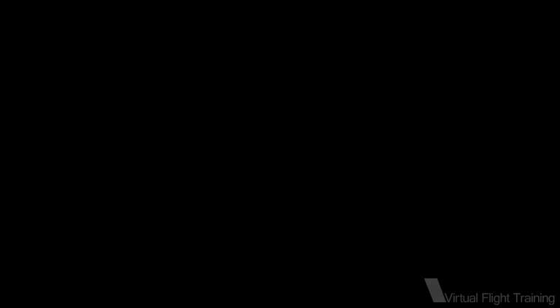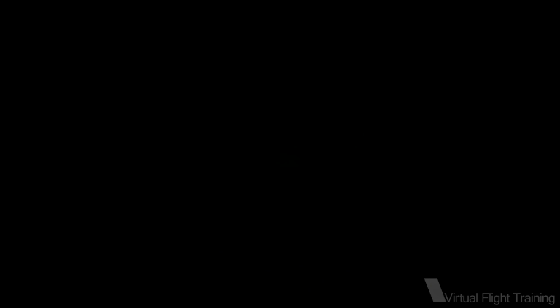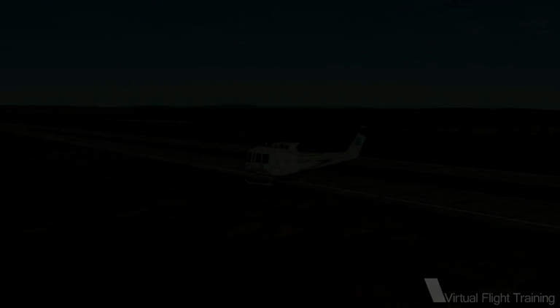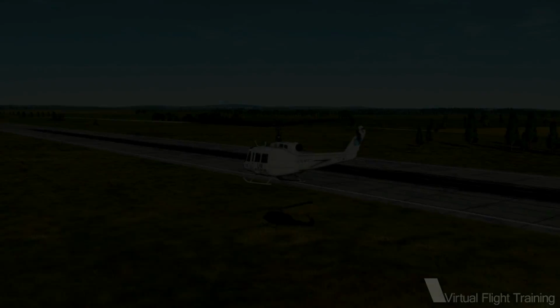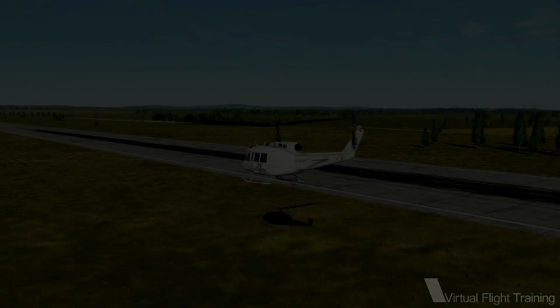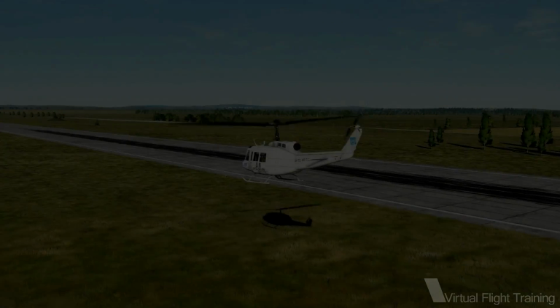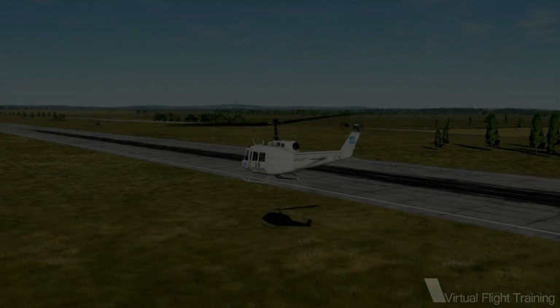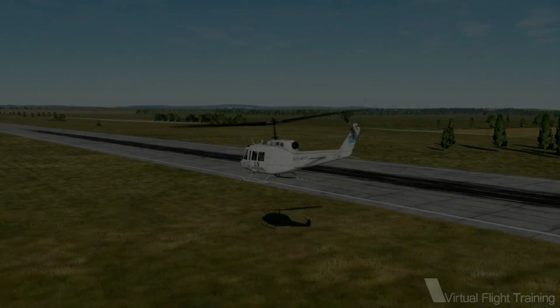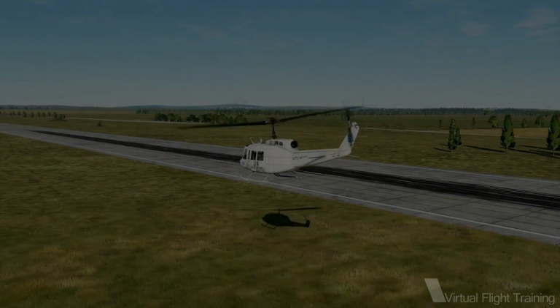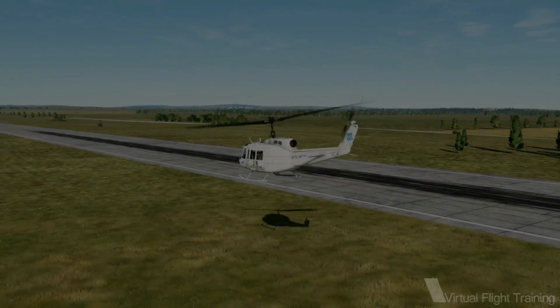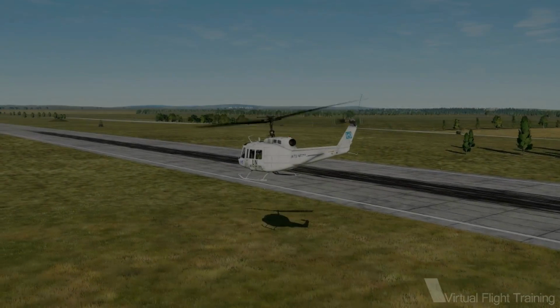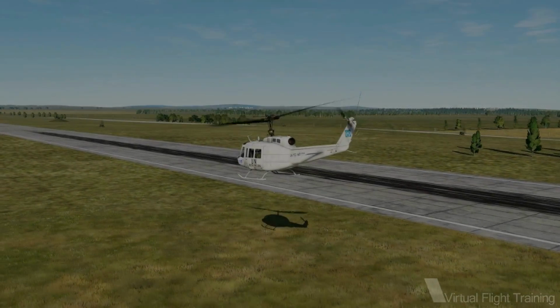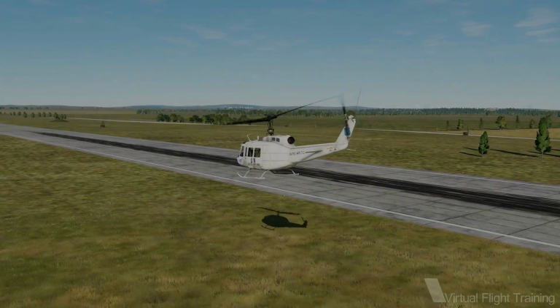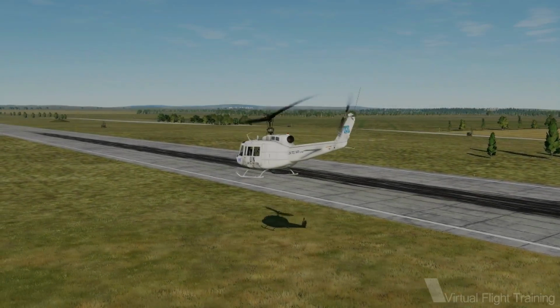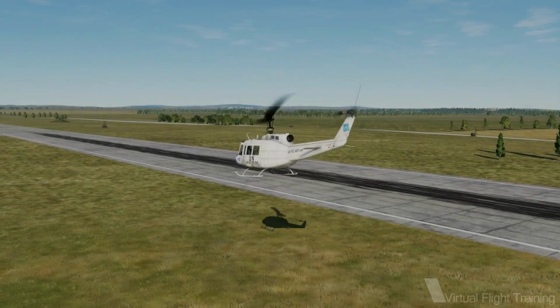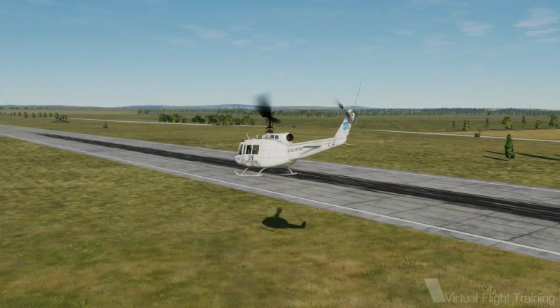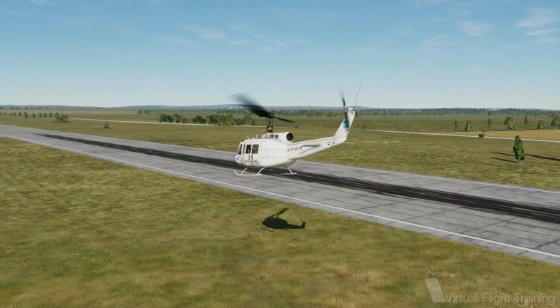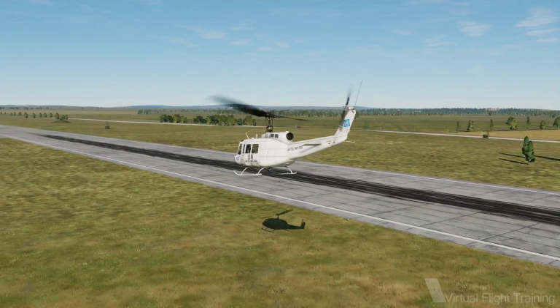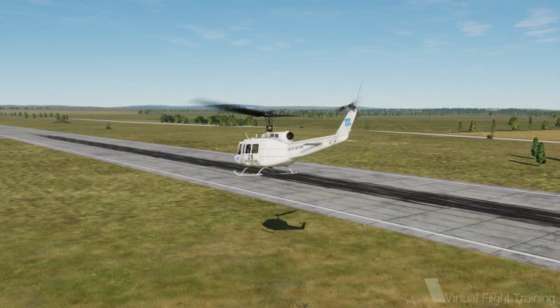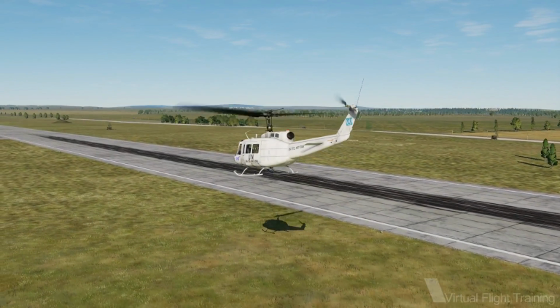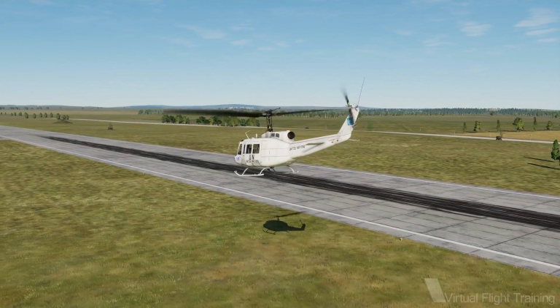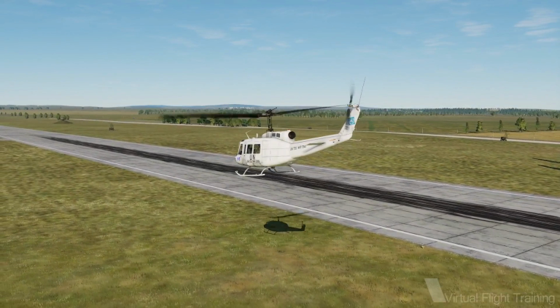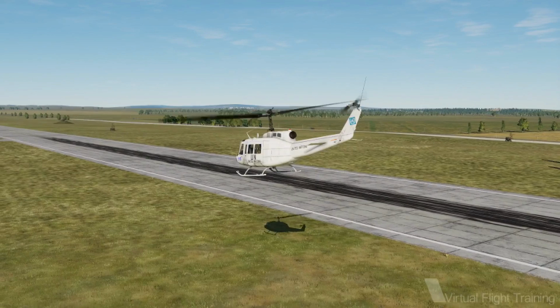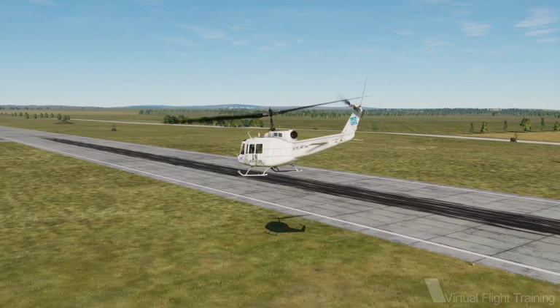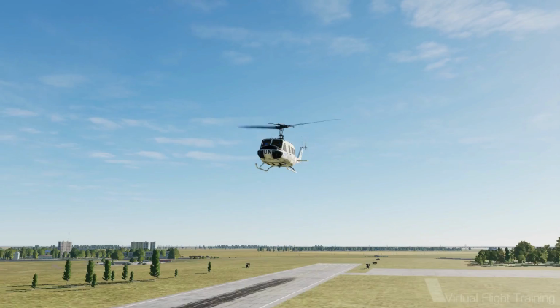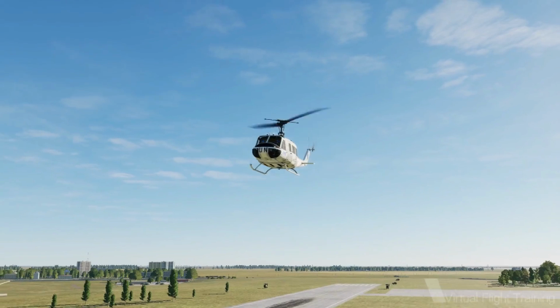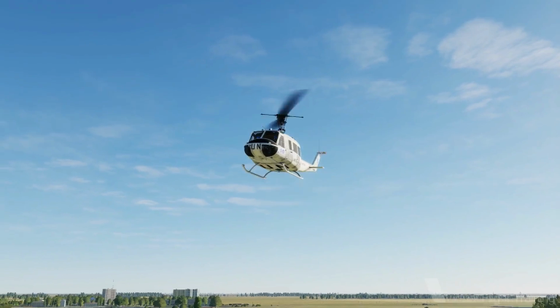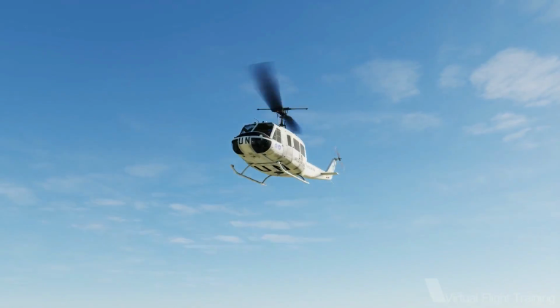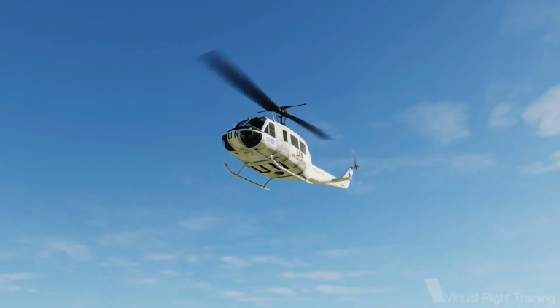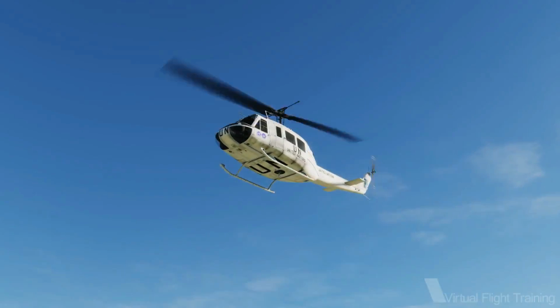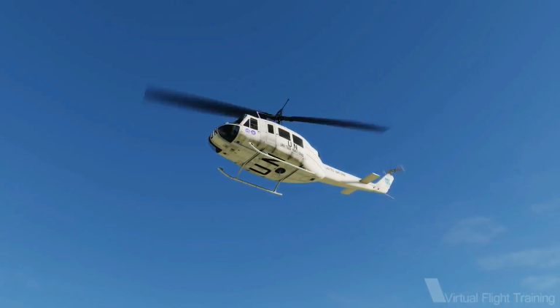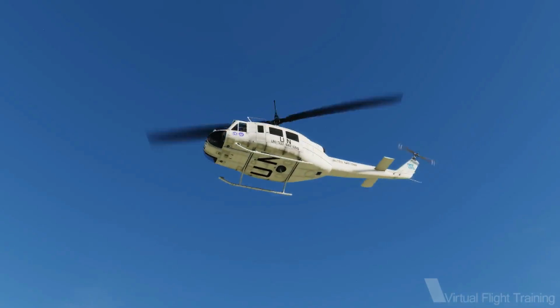Greetings, I'm Victor. I'm a flight sim enthusiast and real-world pilot. Here's a word on helicopter controls.